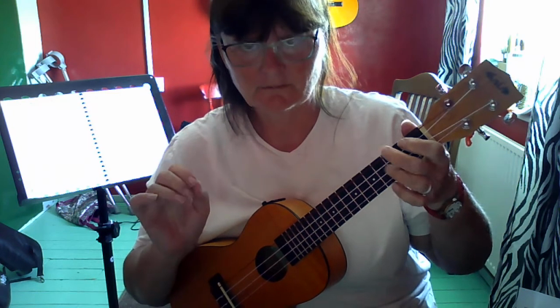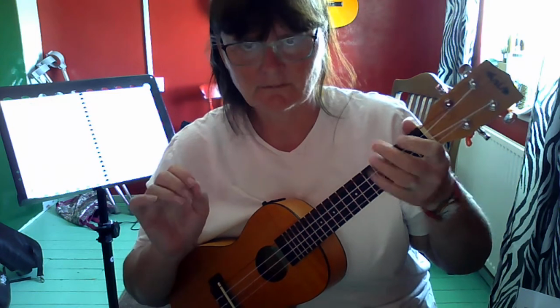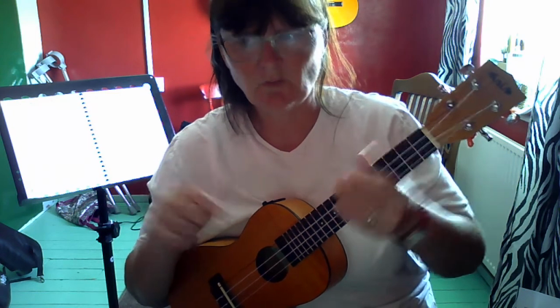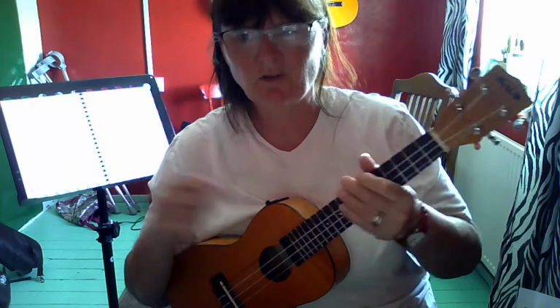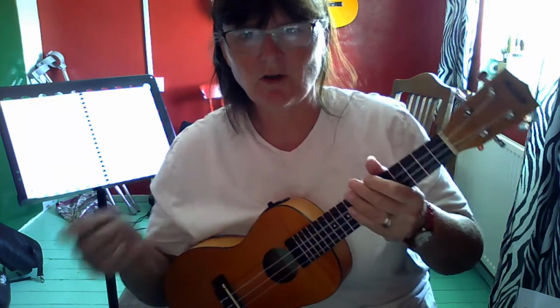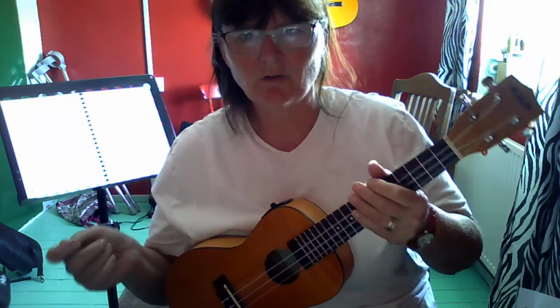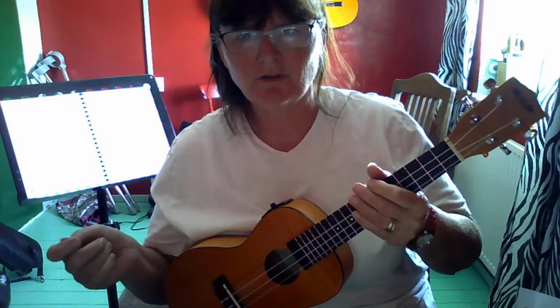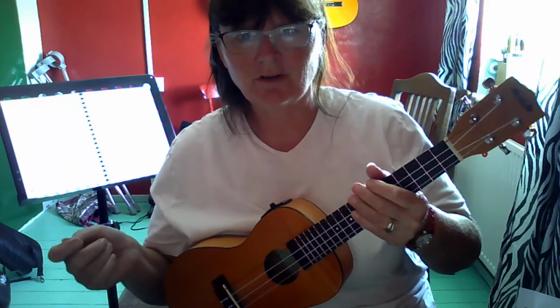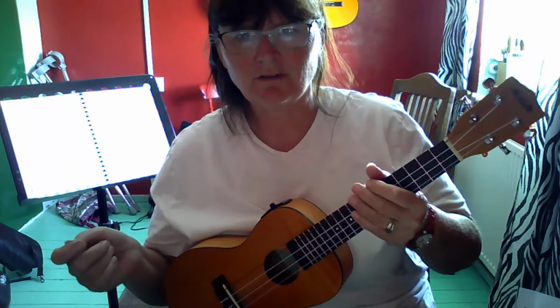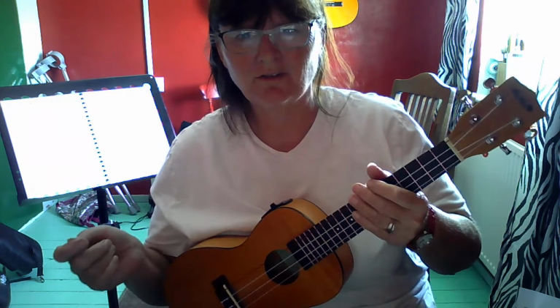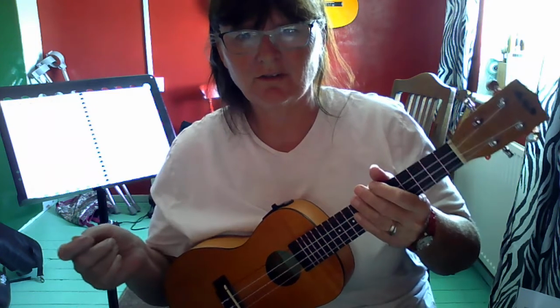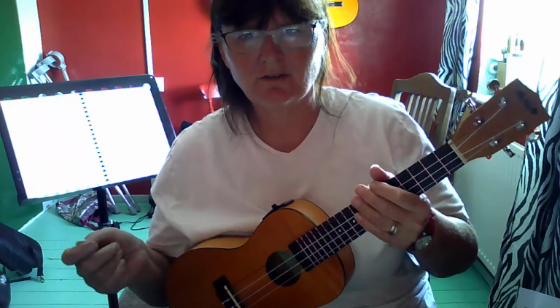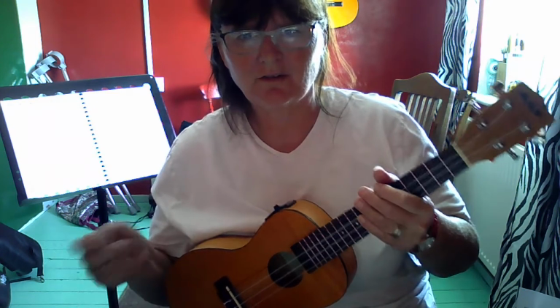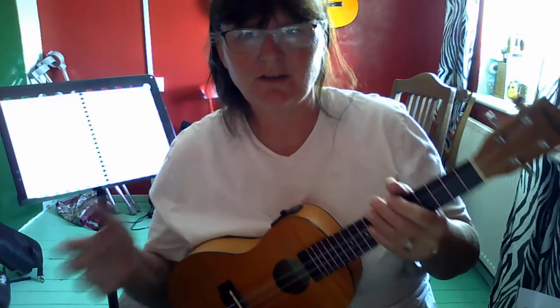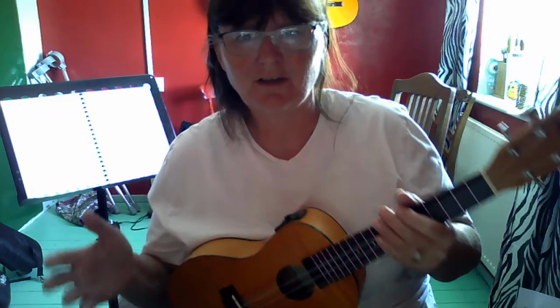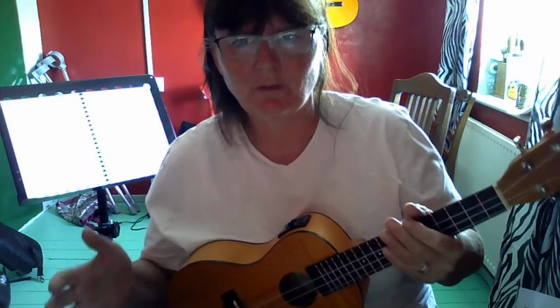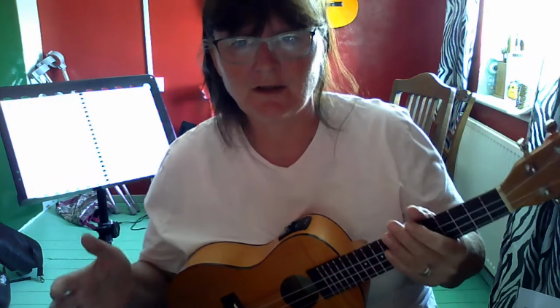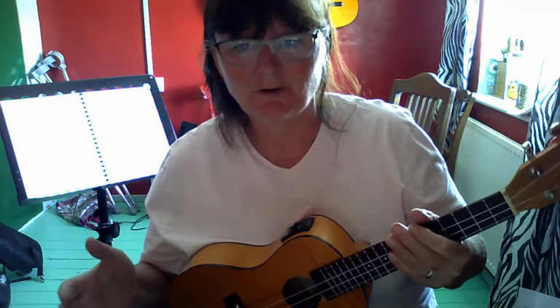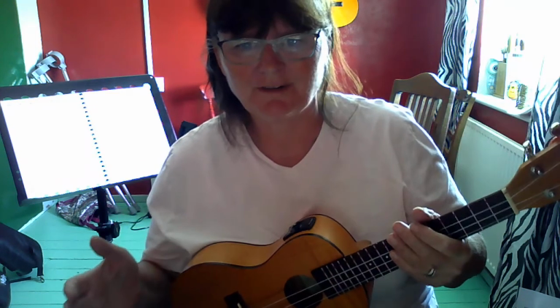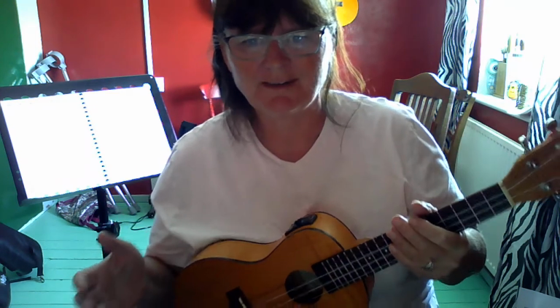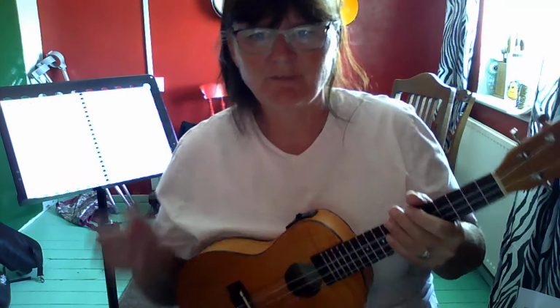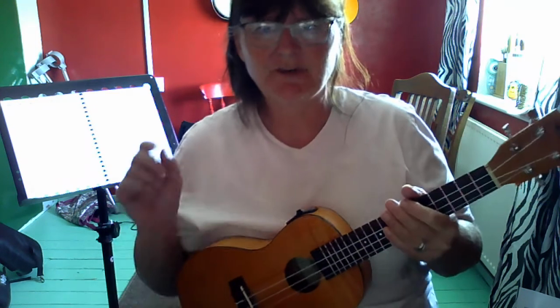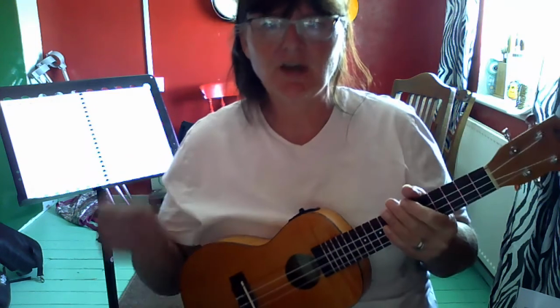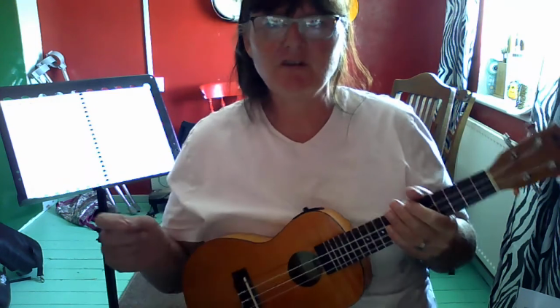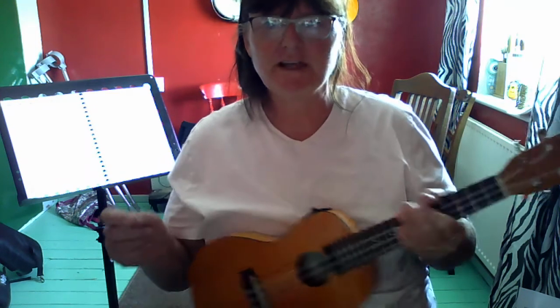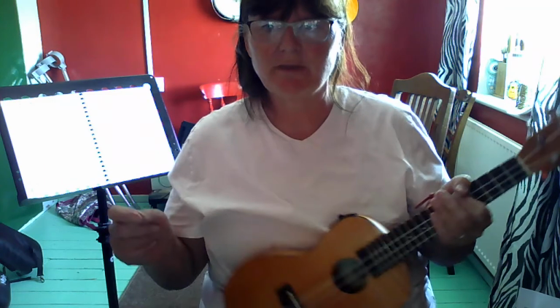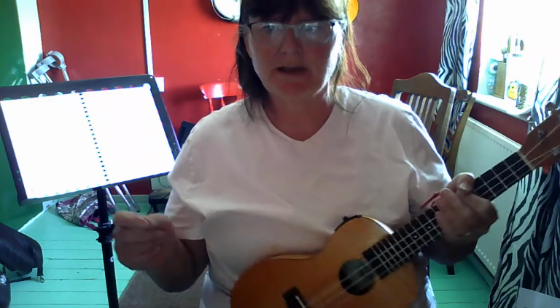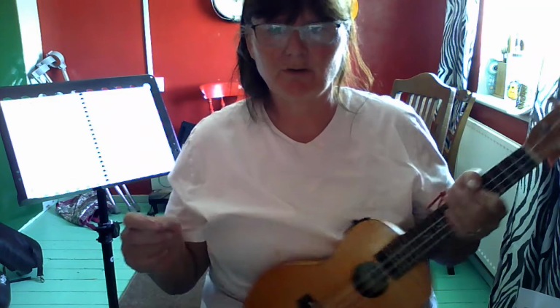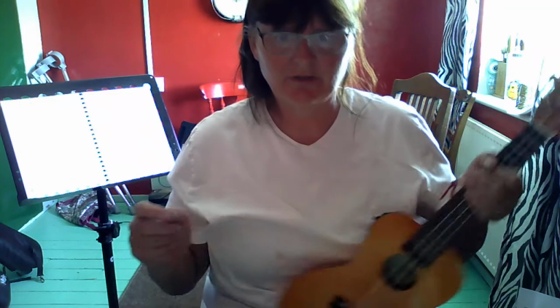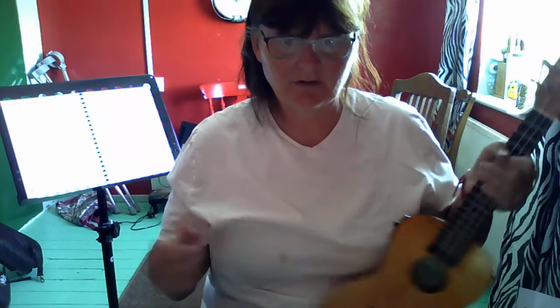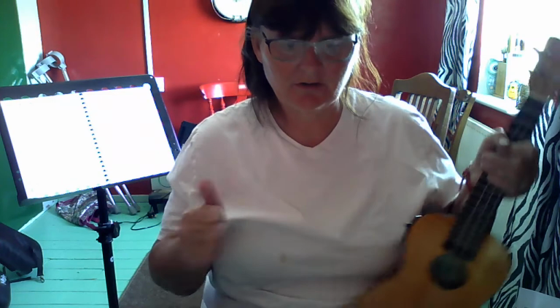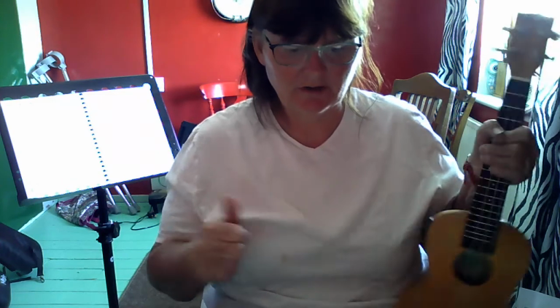I won't do the whole song, just in case I'm getting it wrong, but I really hope that helps. Good luck.